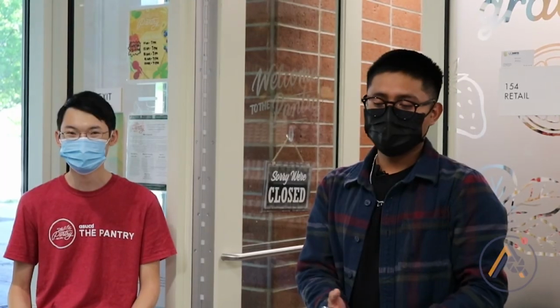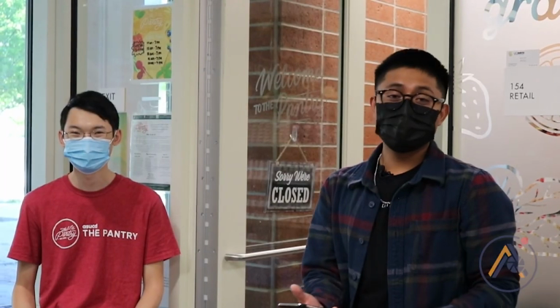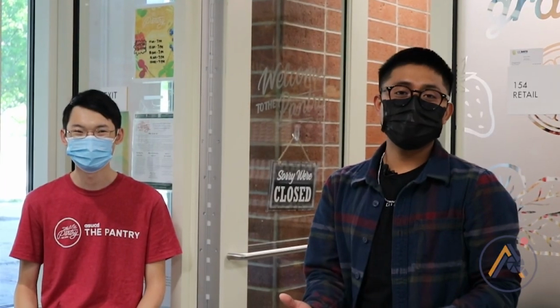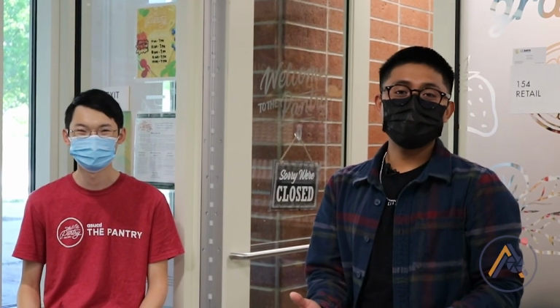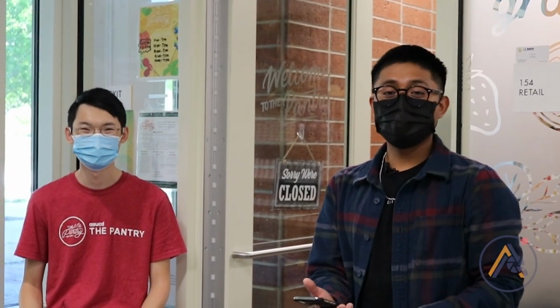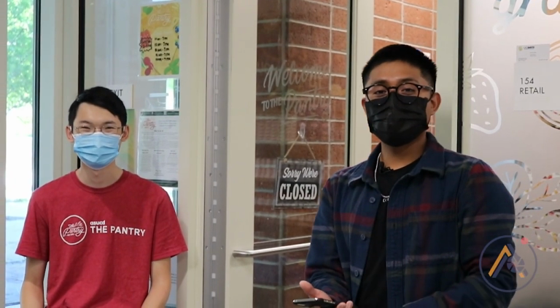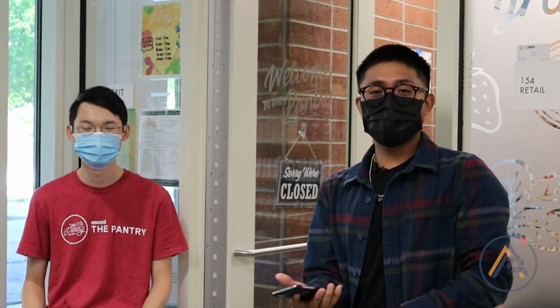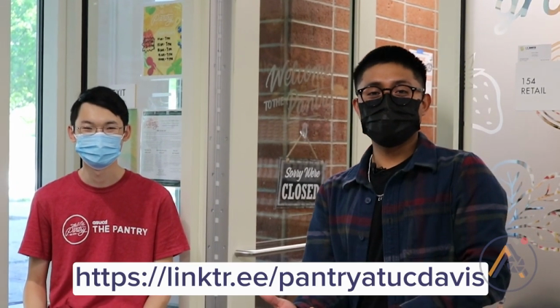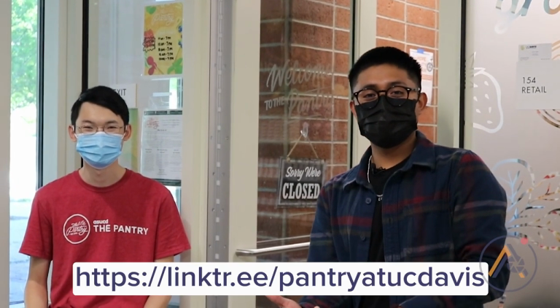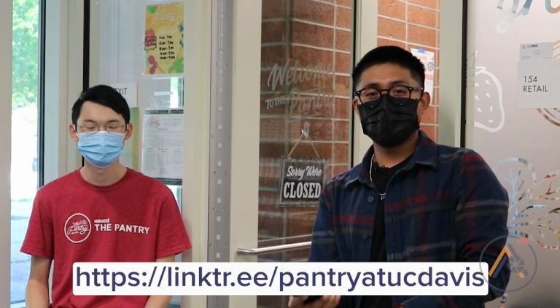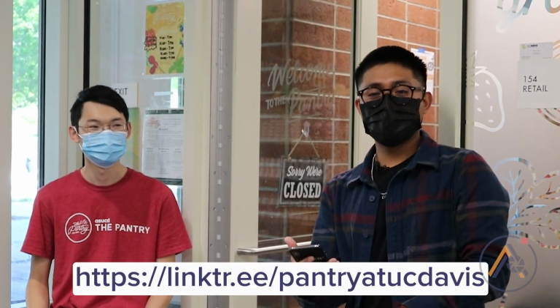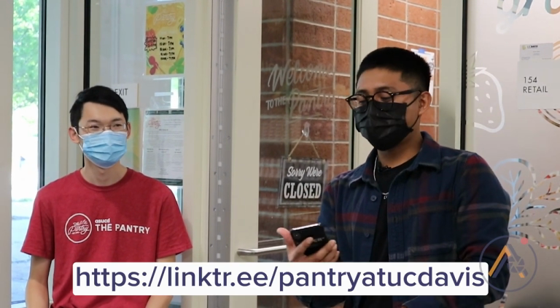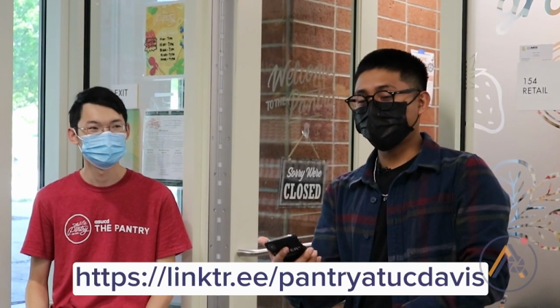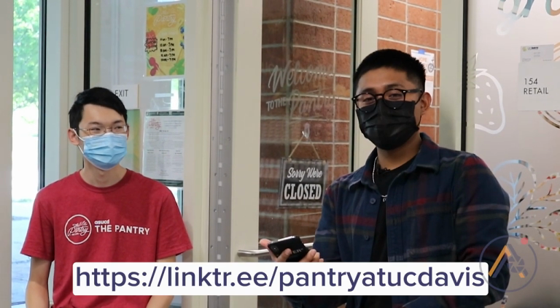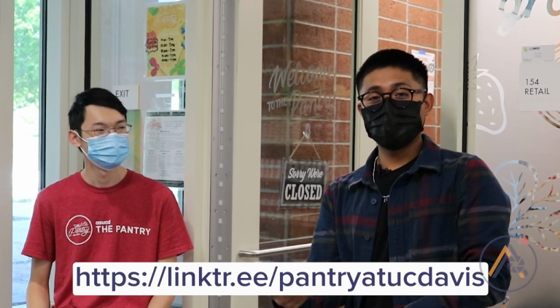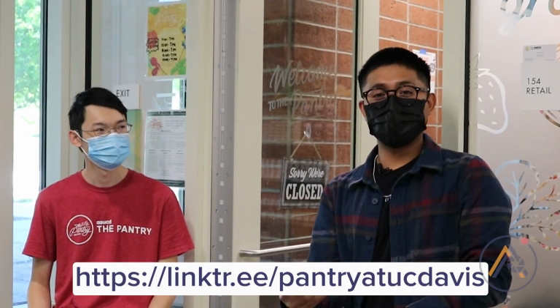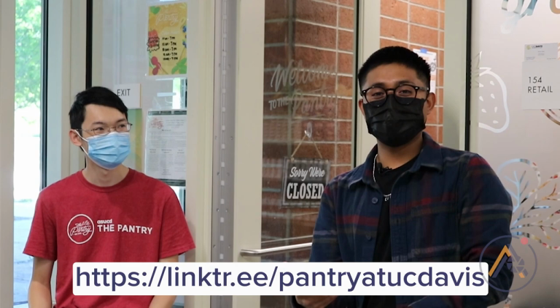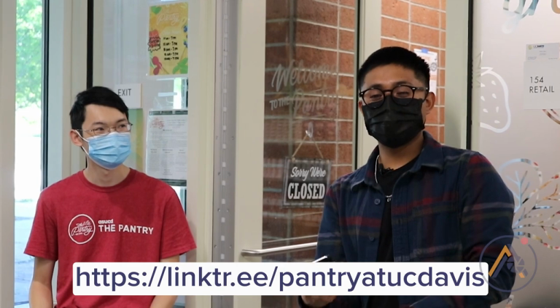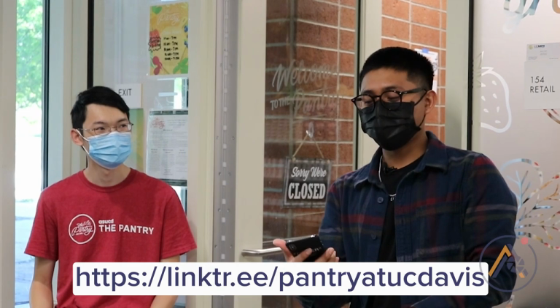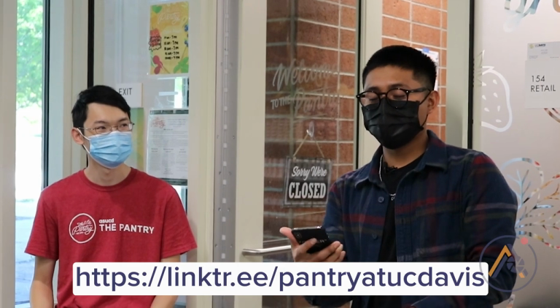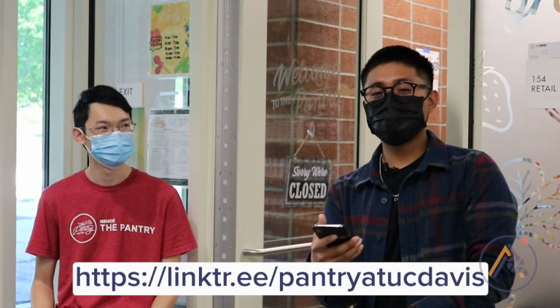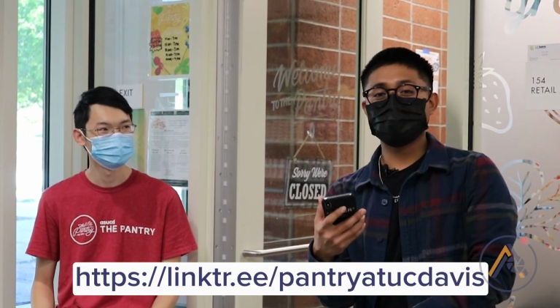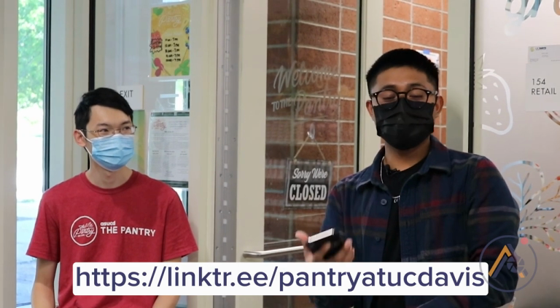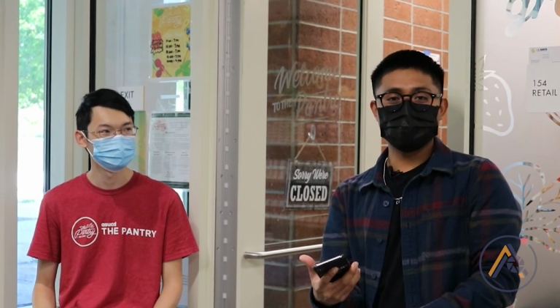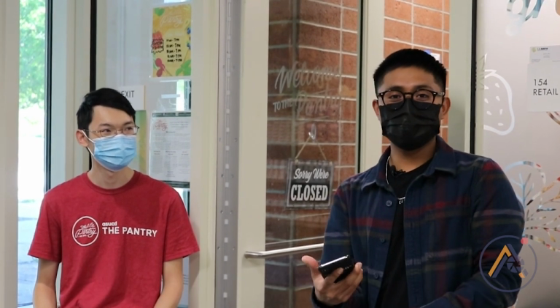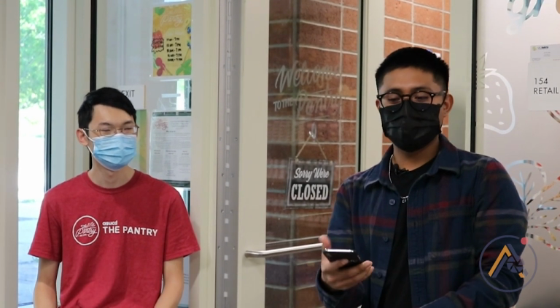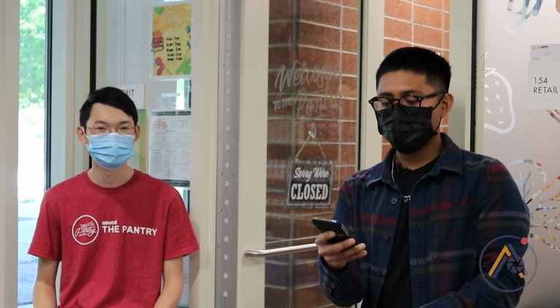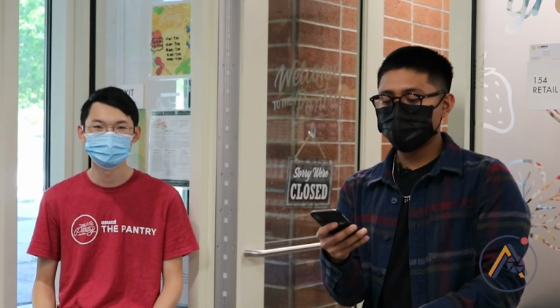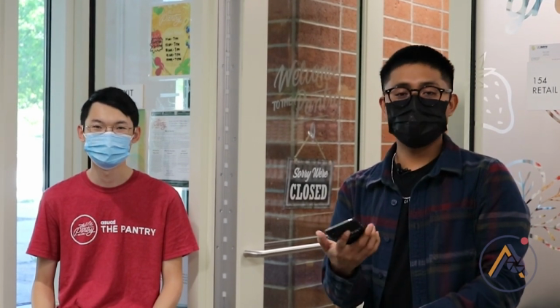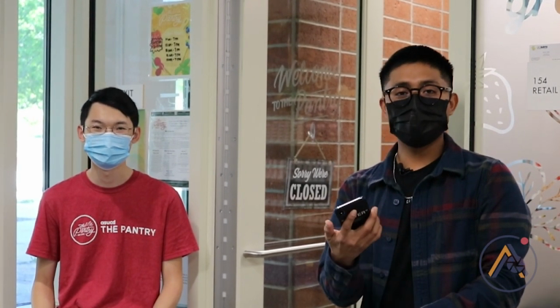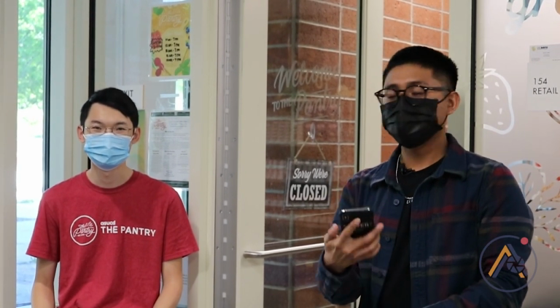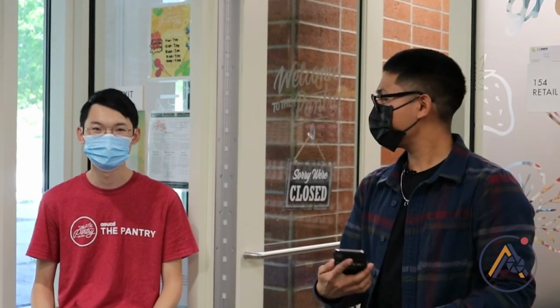Alright everyone, we're here at the pantry and before I go in I just have to show them my symptom survey and they'll let me in.